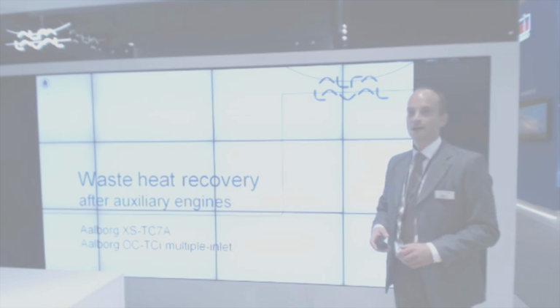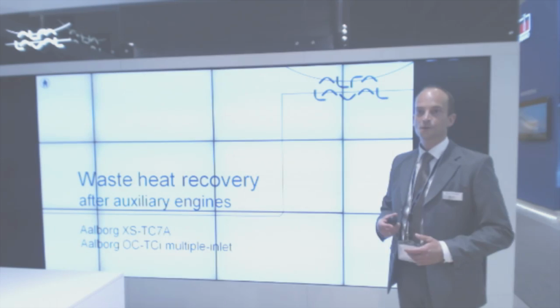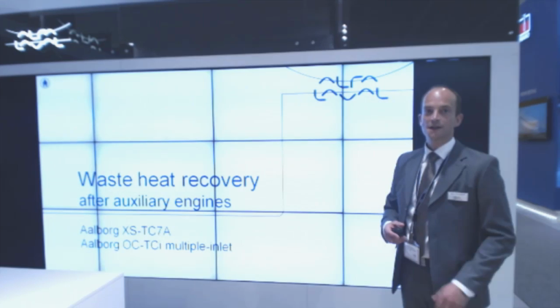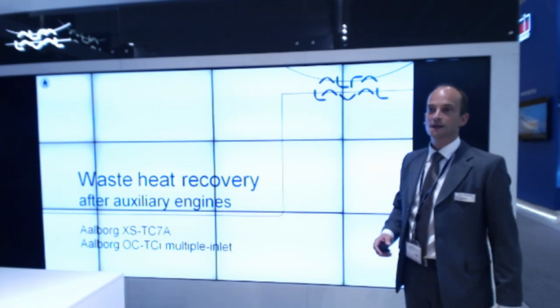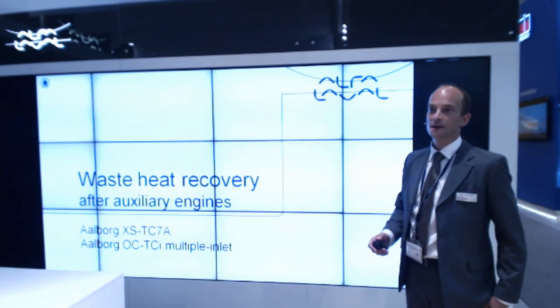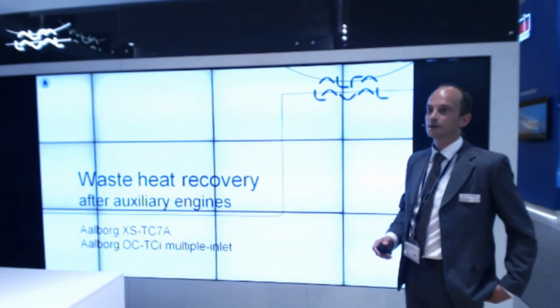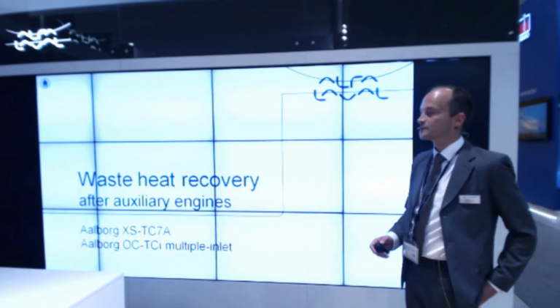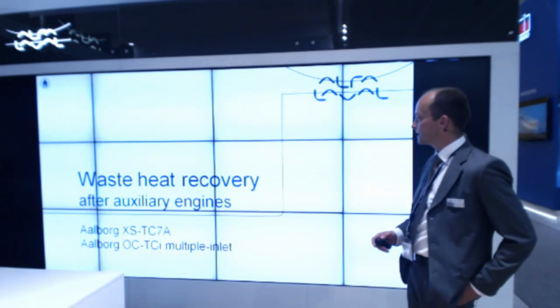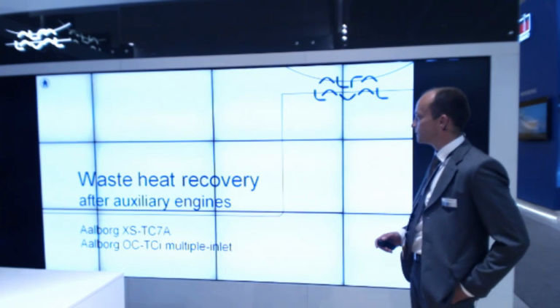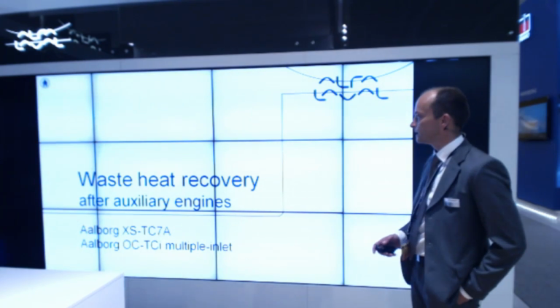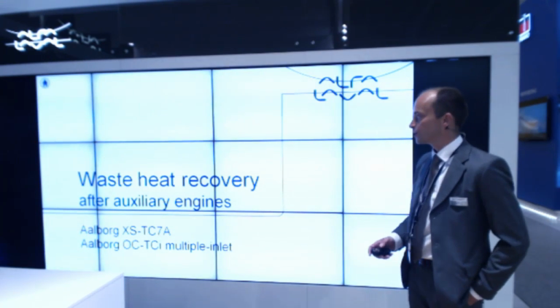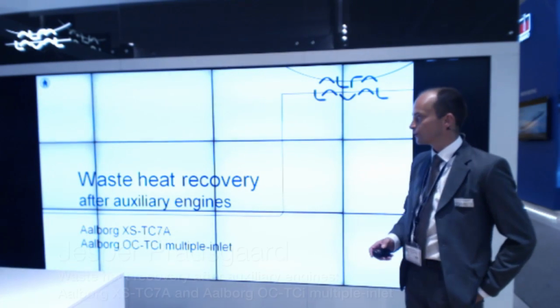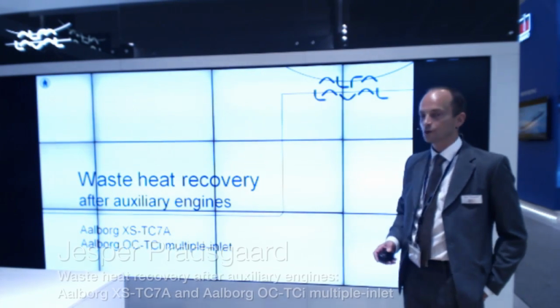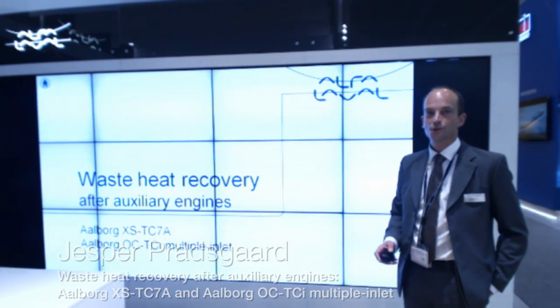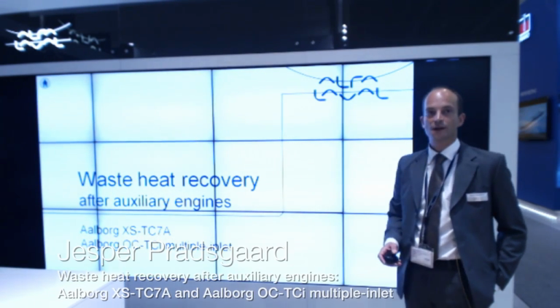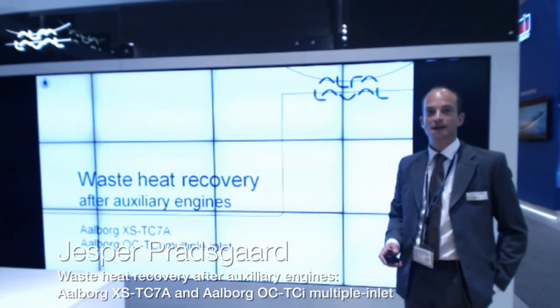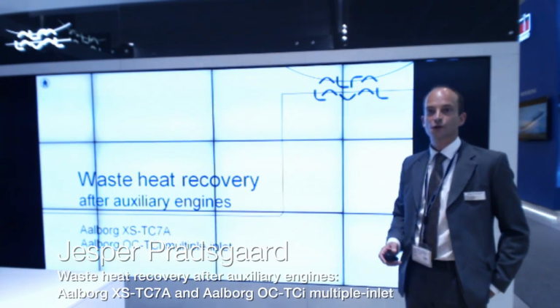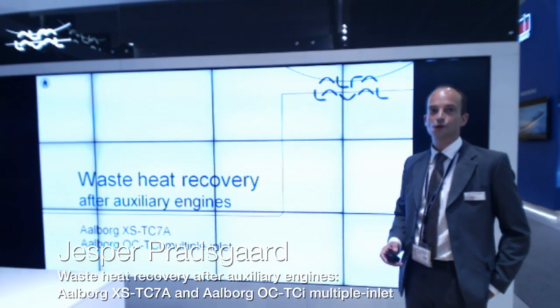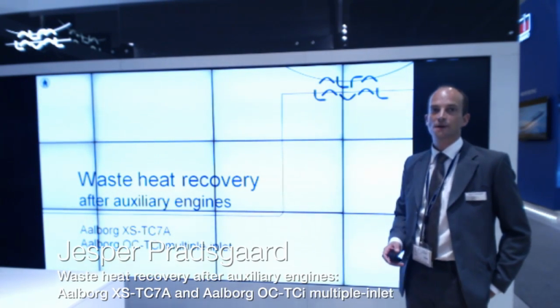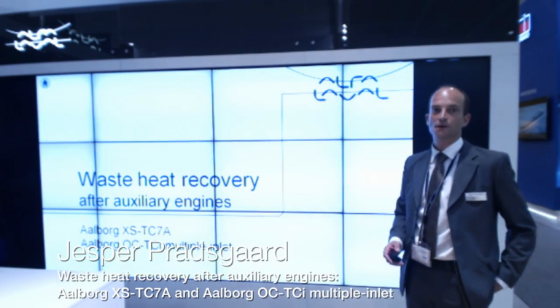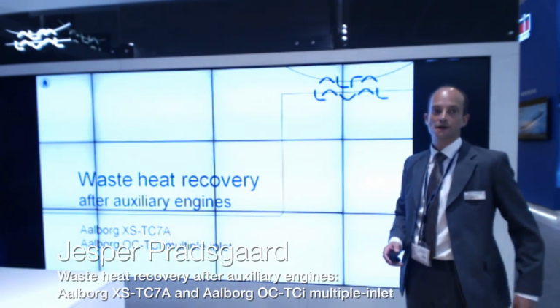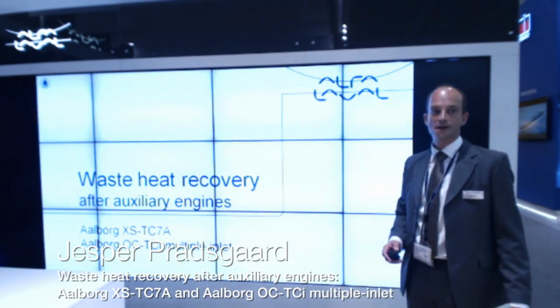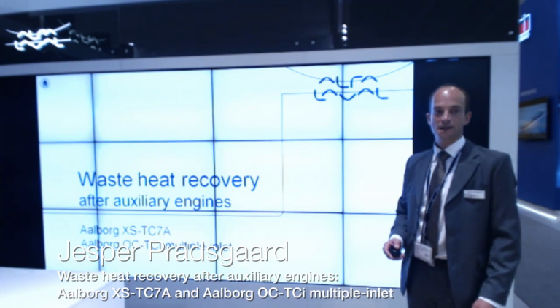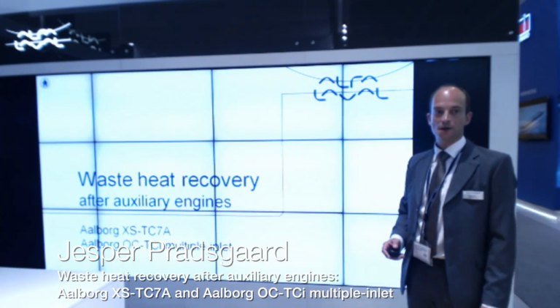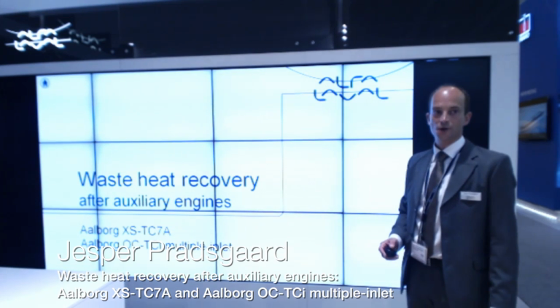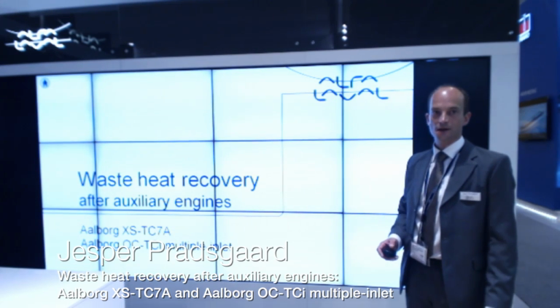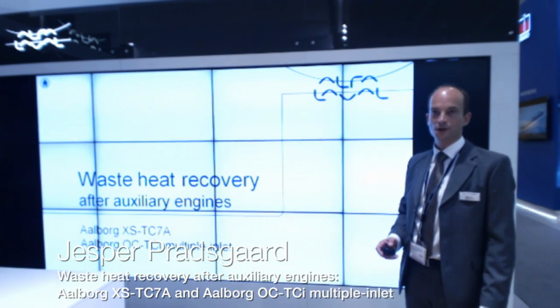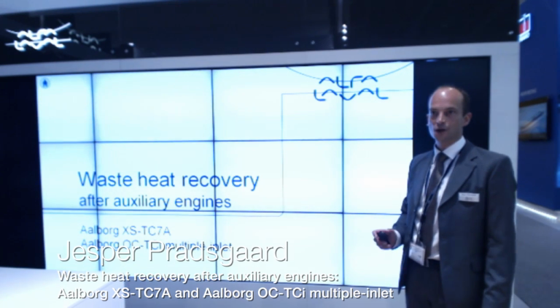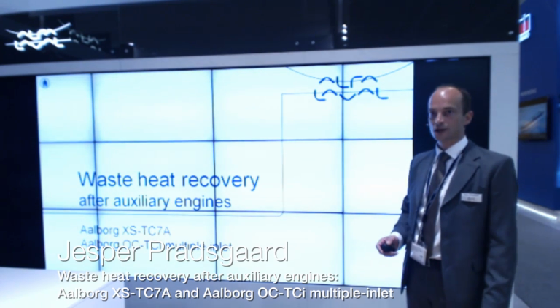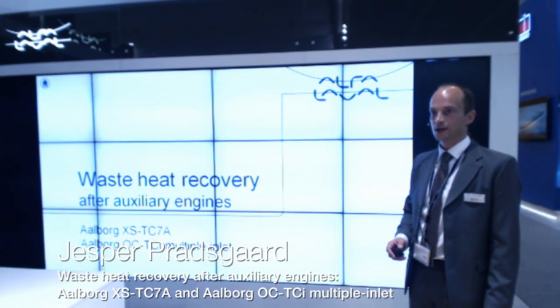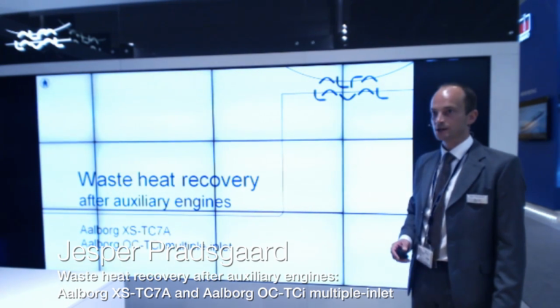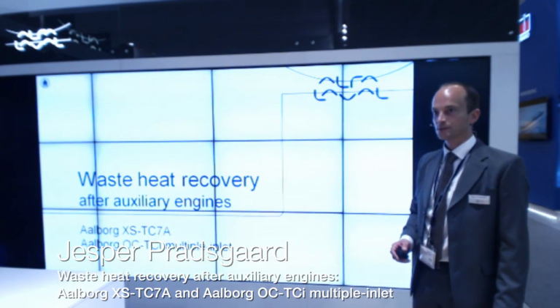Hello ladies and gentlemen, today I'm going to present to you about waste heat recovery after auxiliary engines.